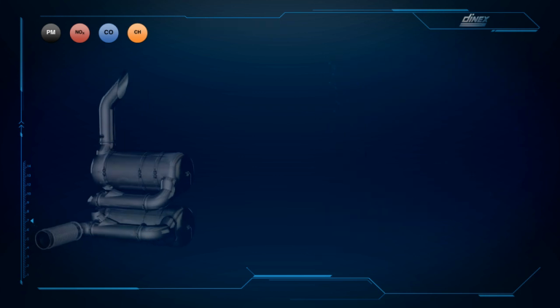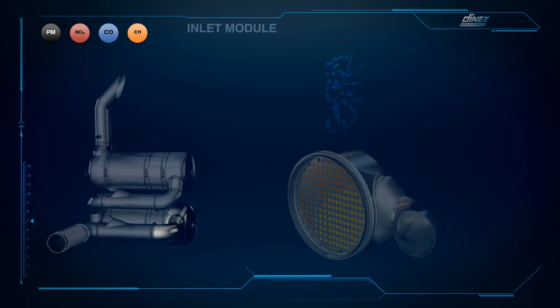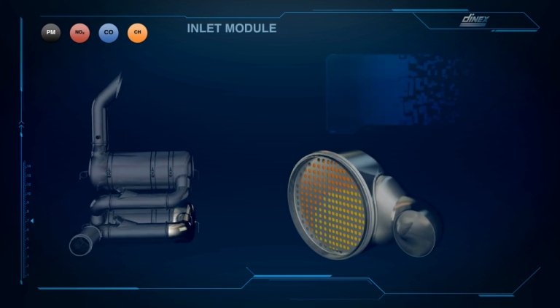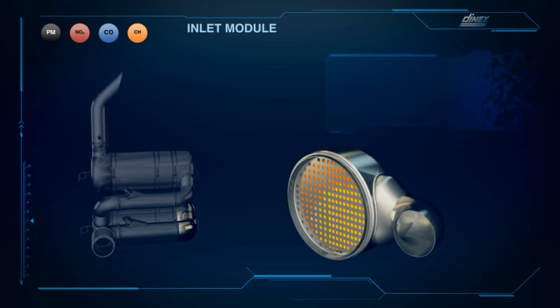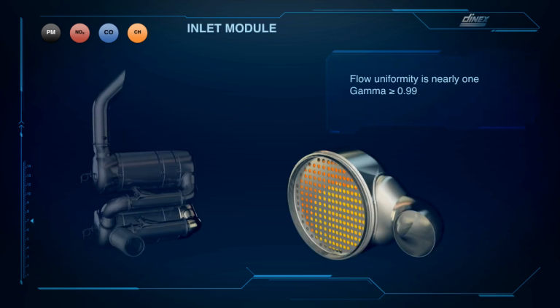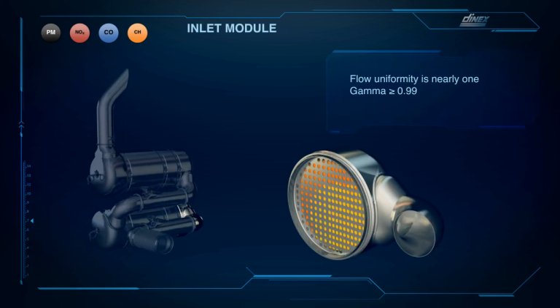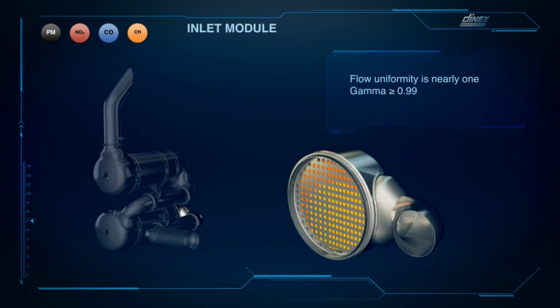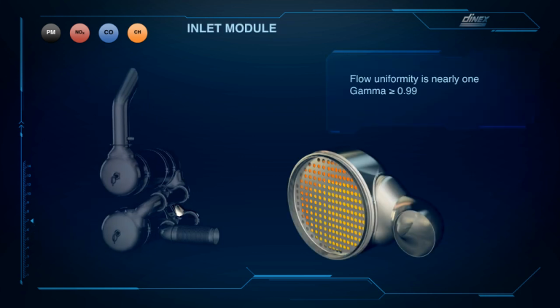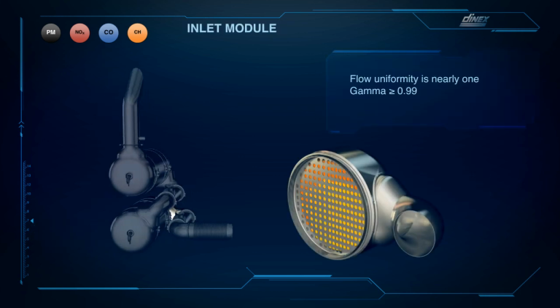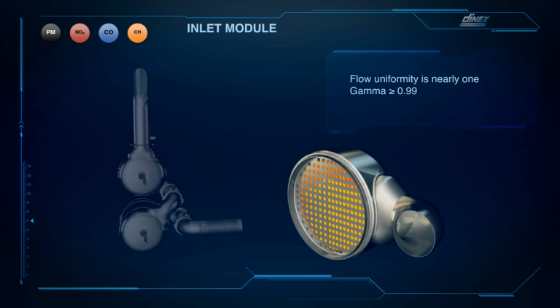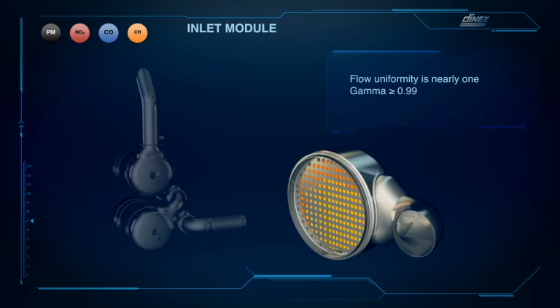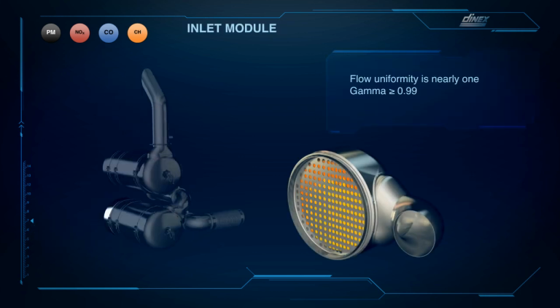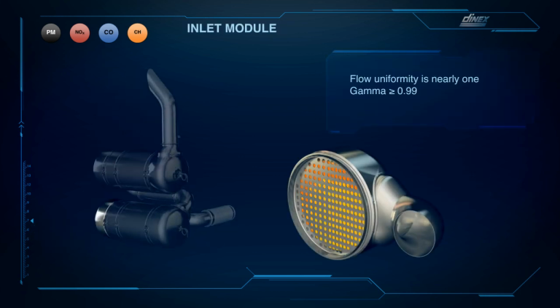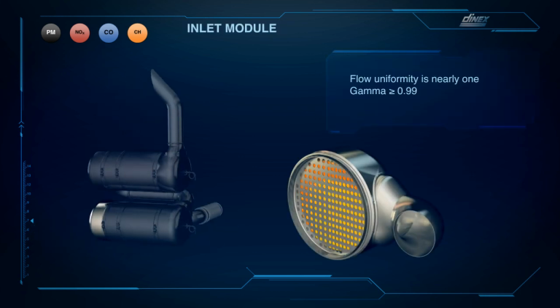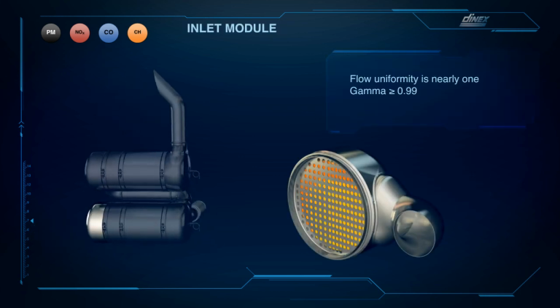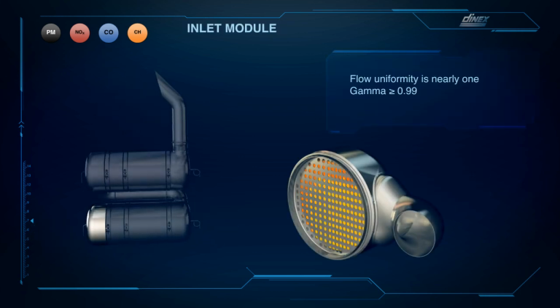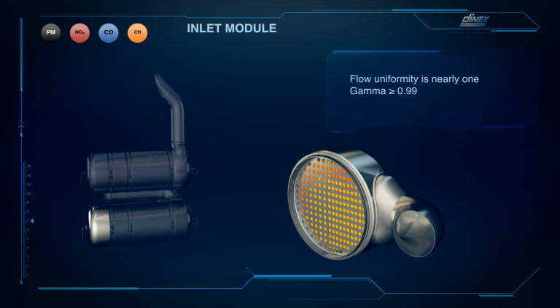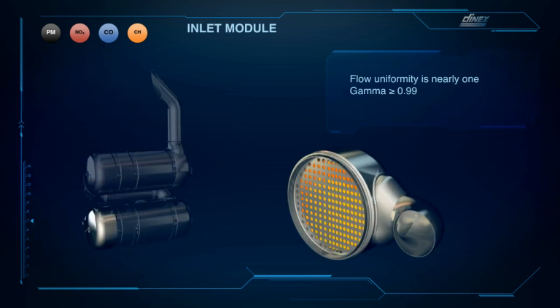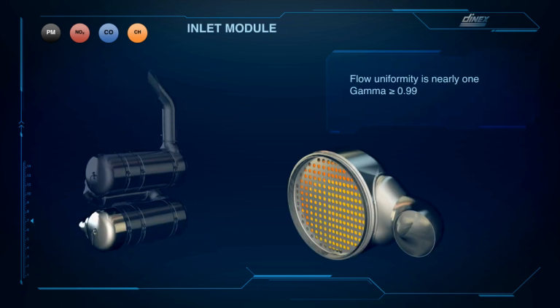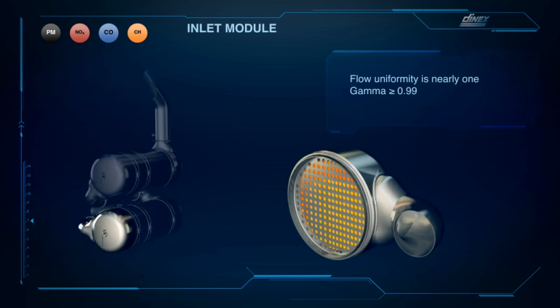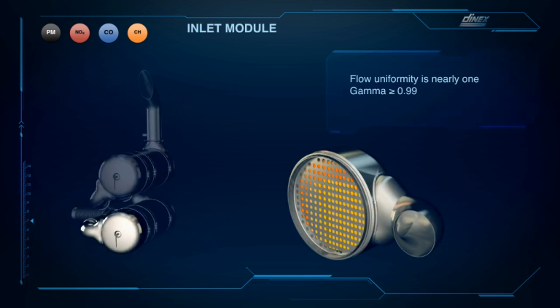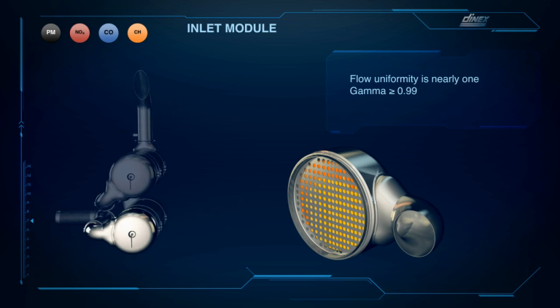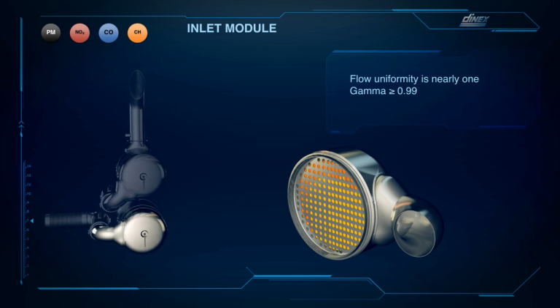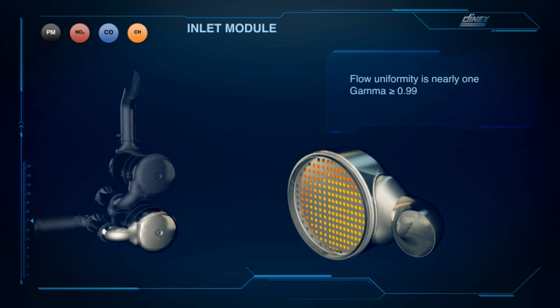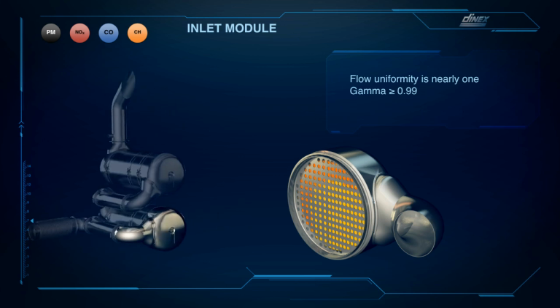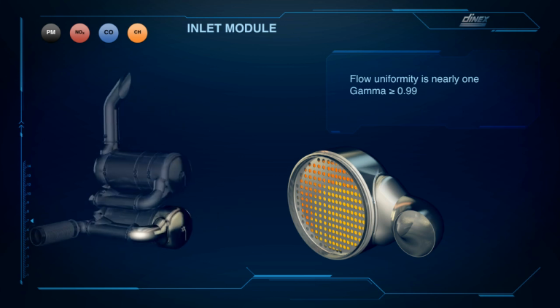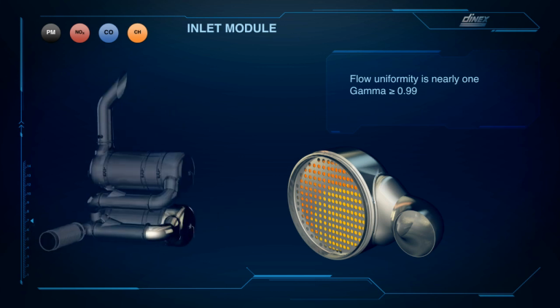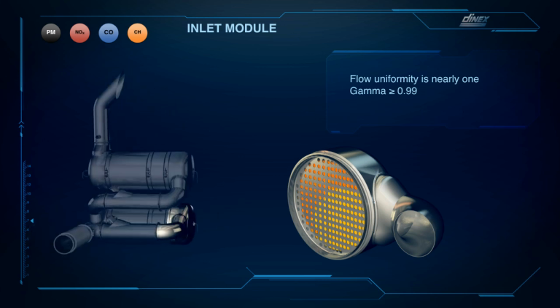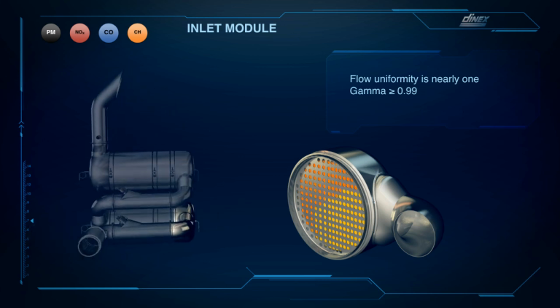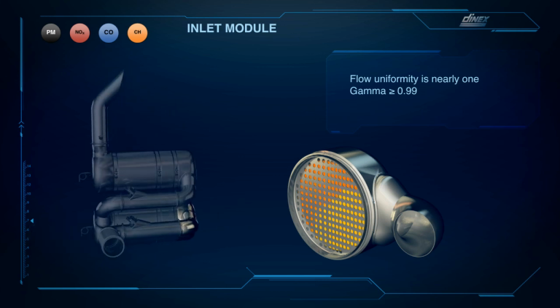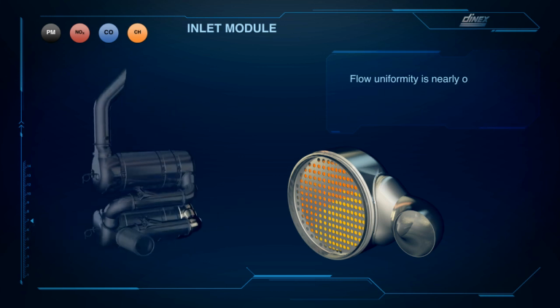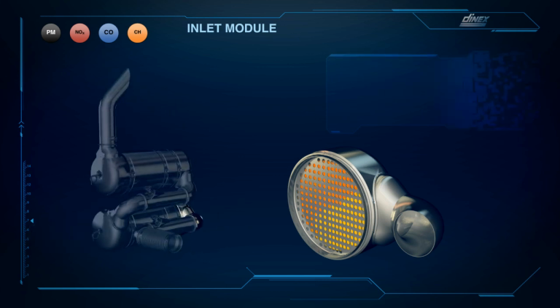A spray of diesel is injected, and by distributing the flow equally on the front face of the substrate, the efficiency is increased and the back pressure is minimized.